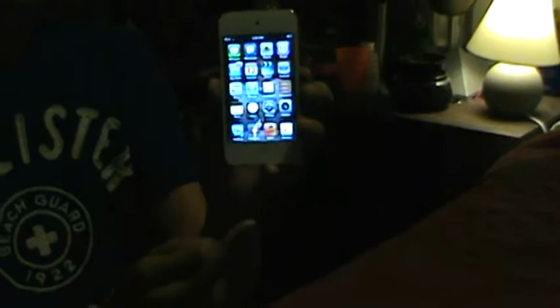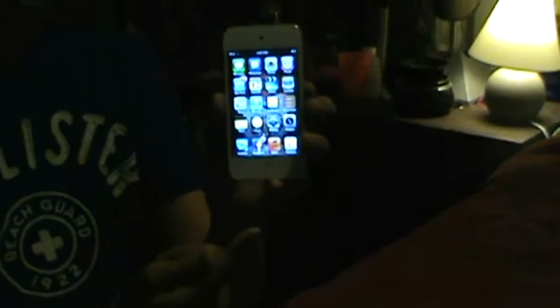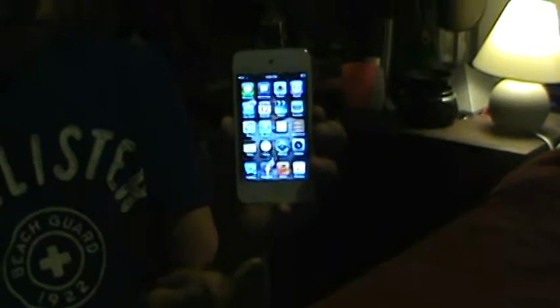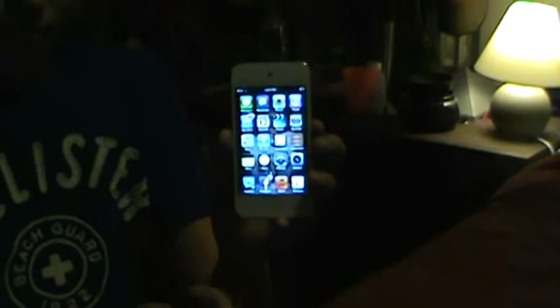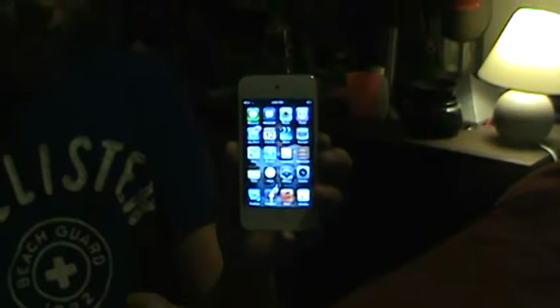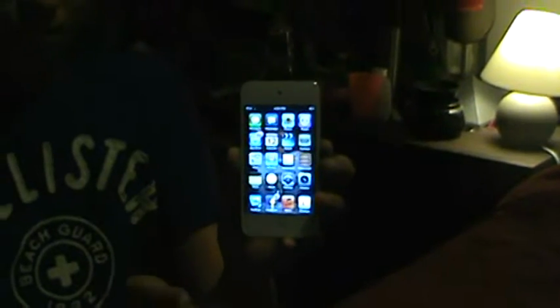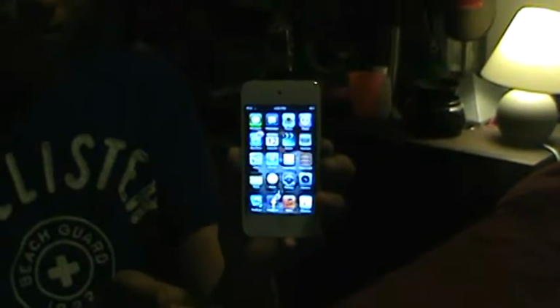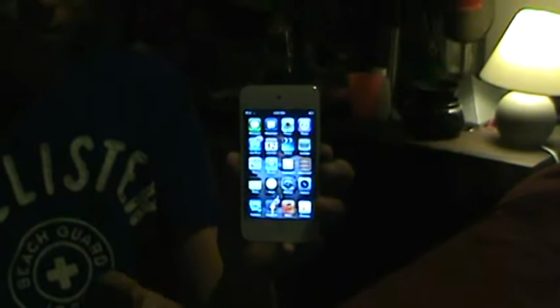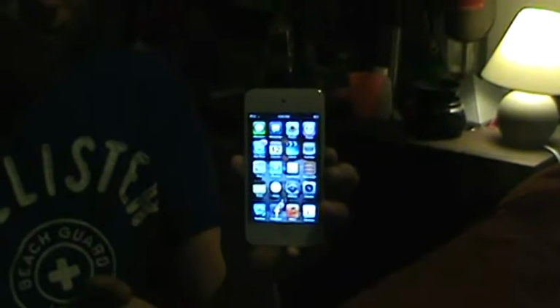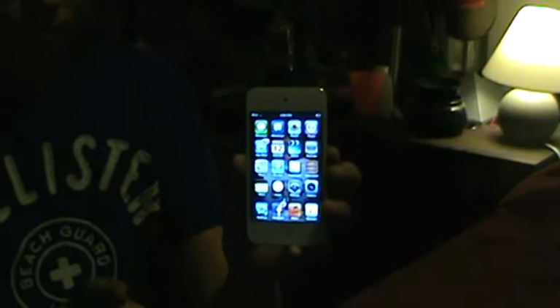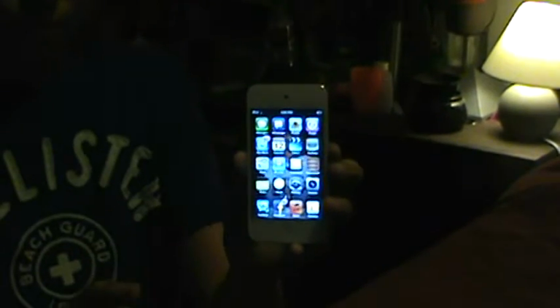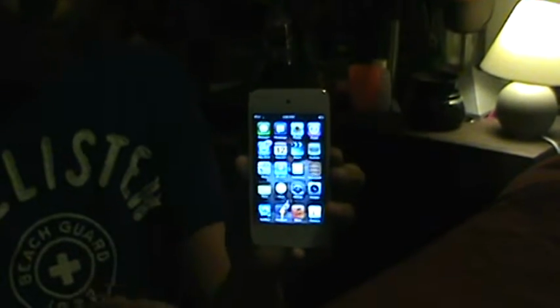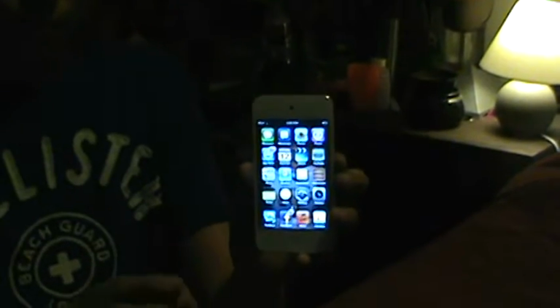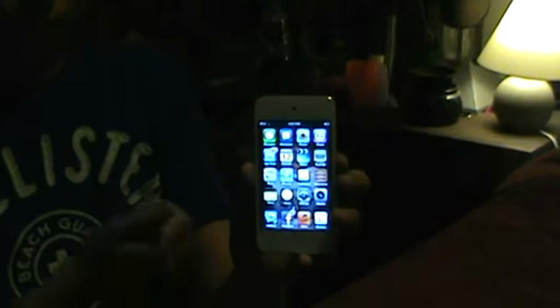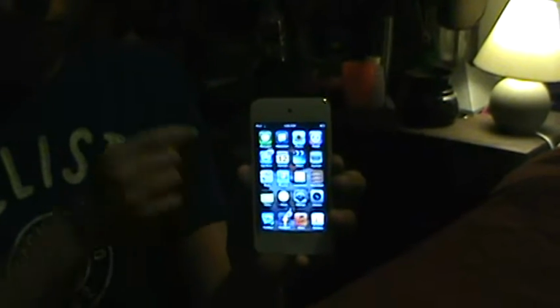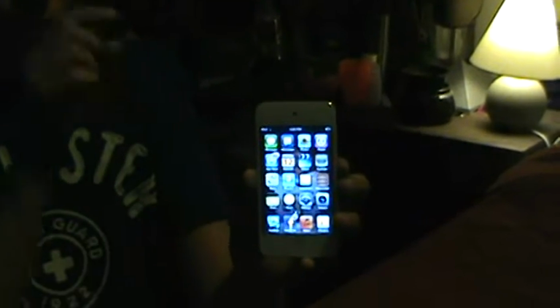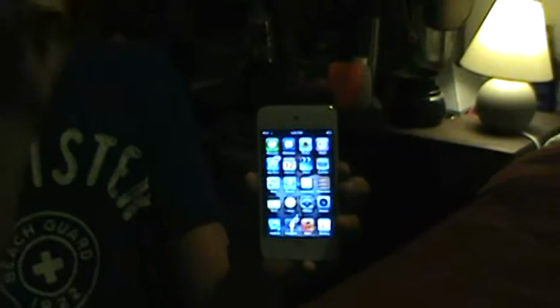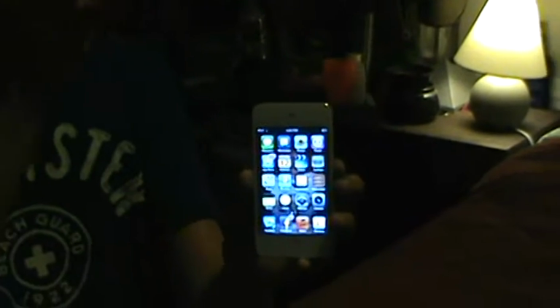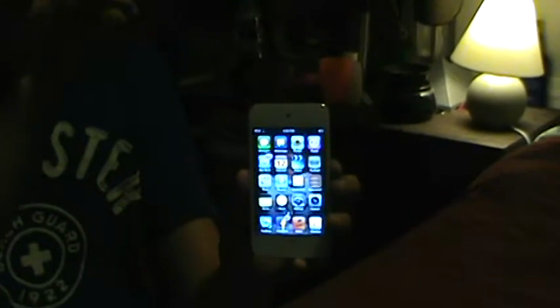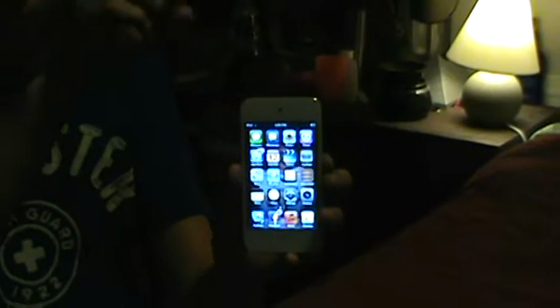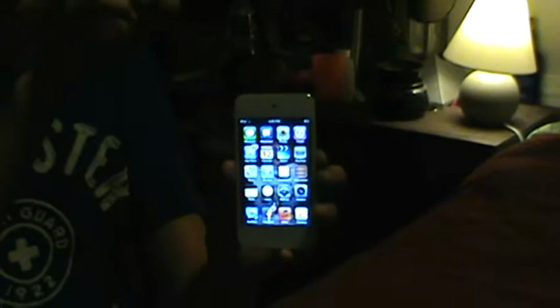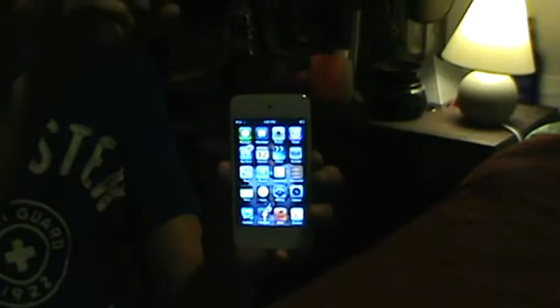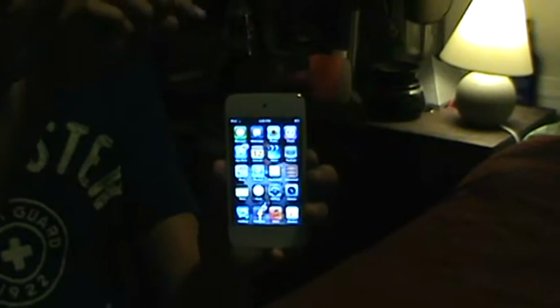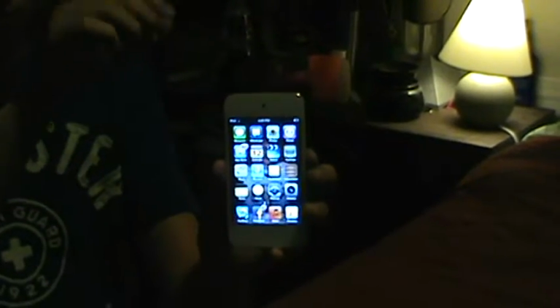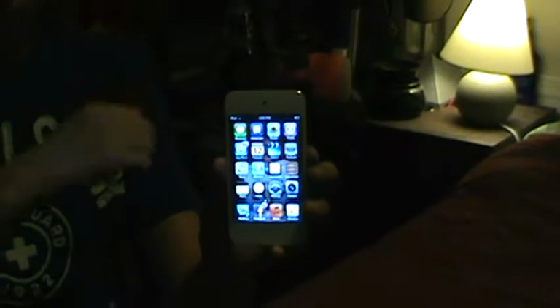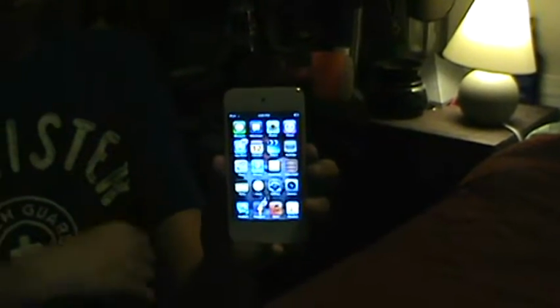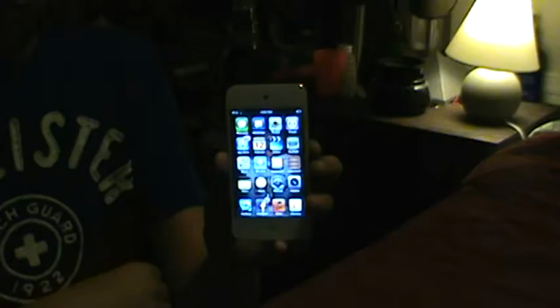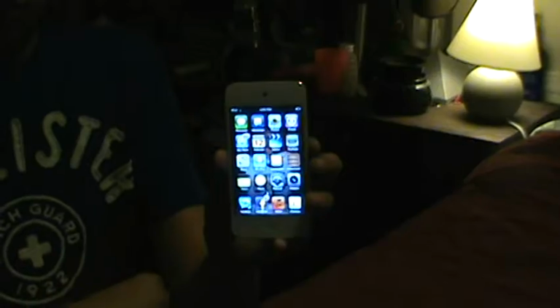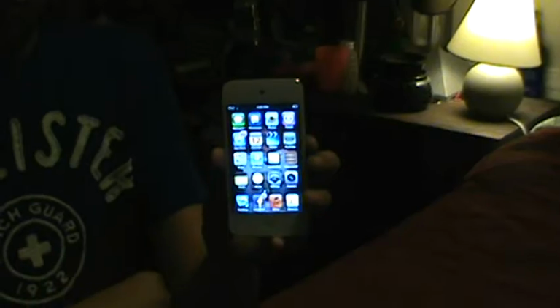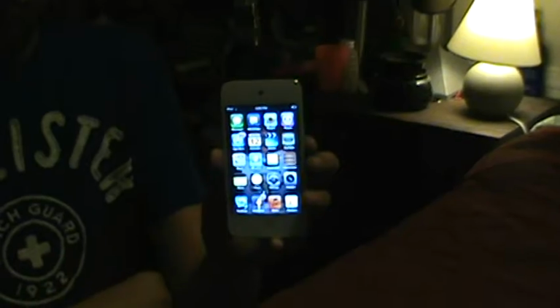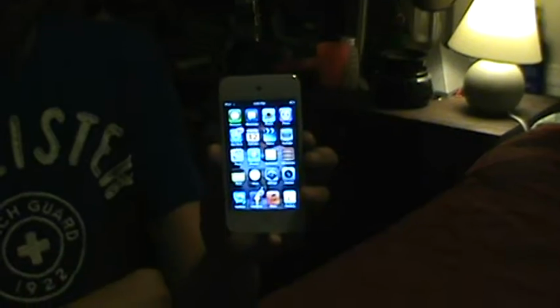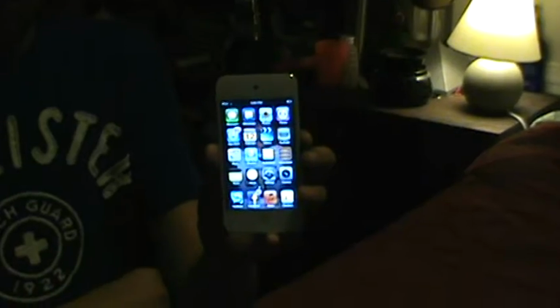Hi, I'm here to show you how to put any video game on an iPod.